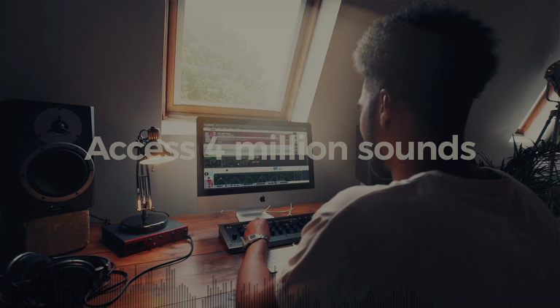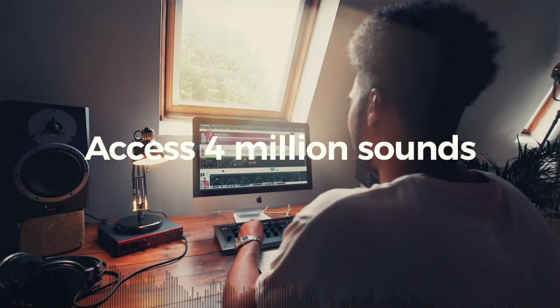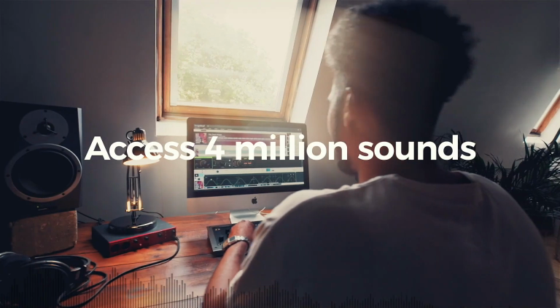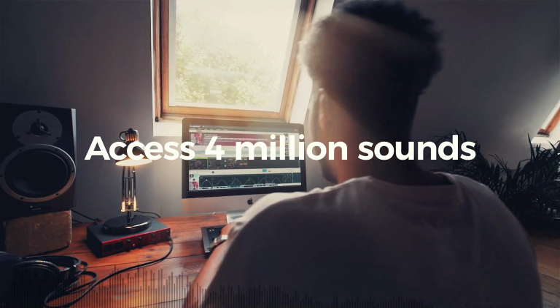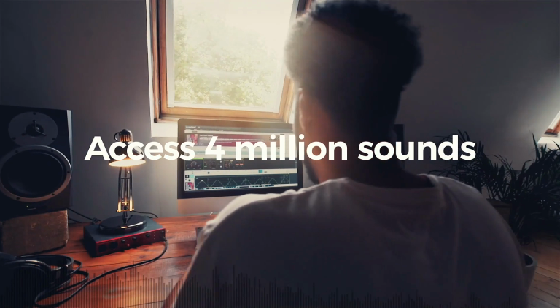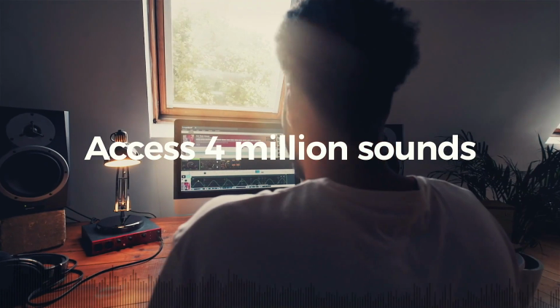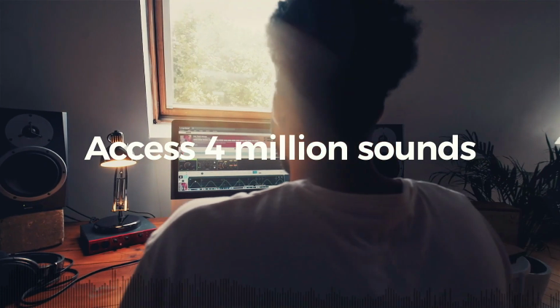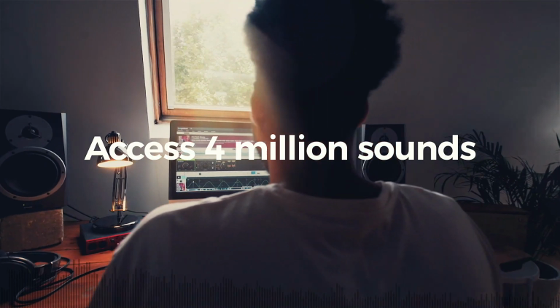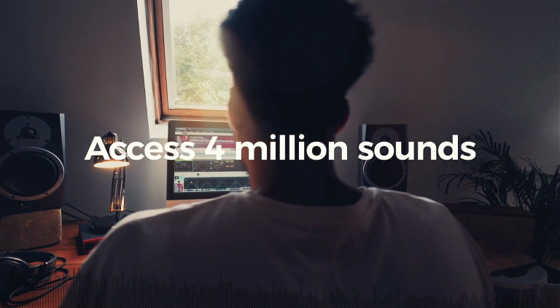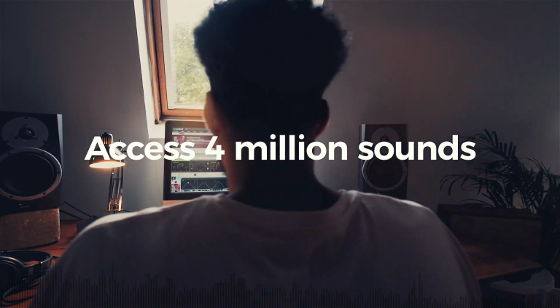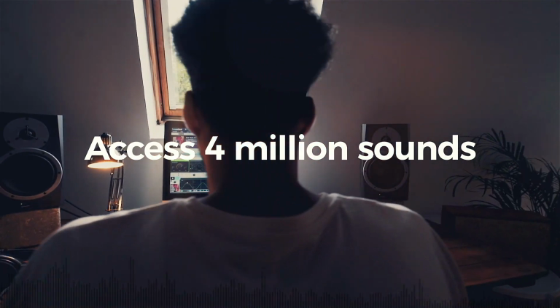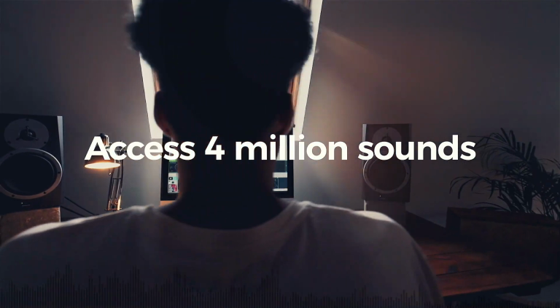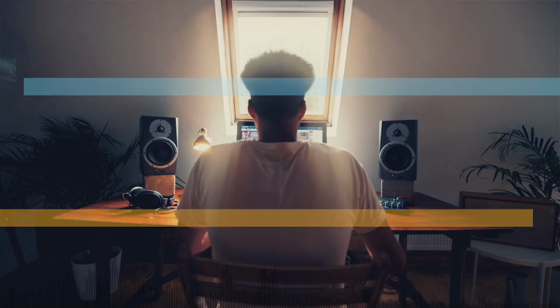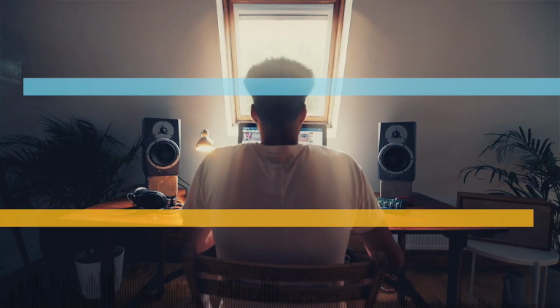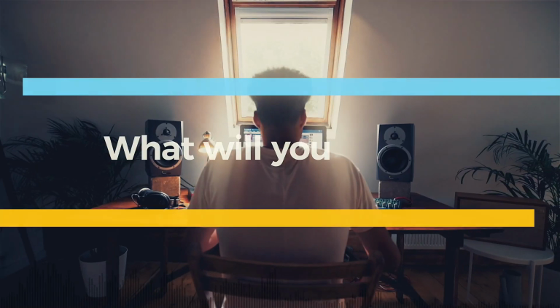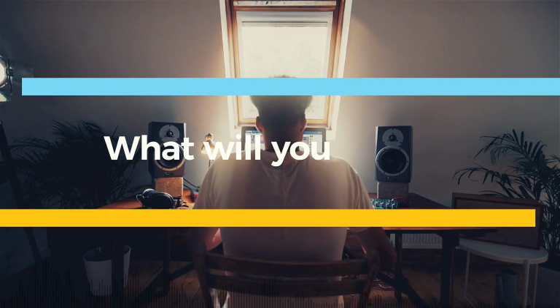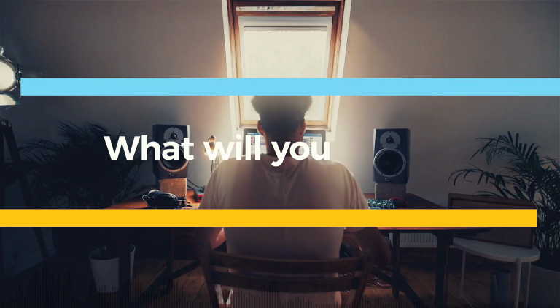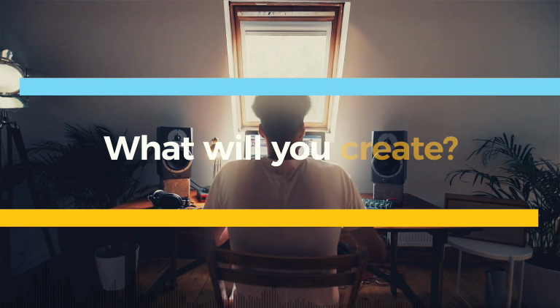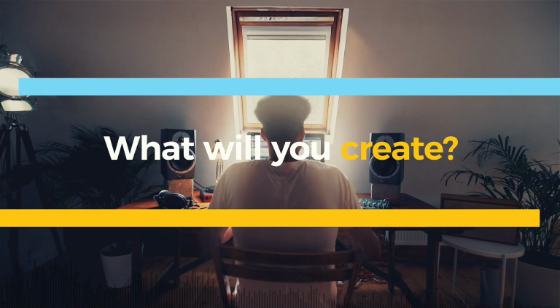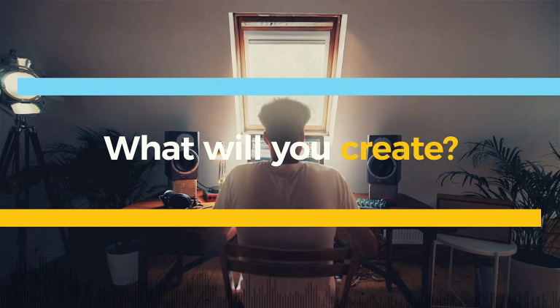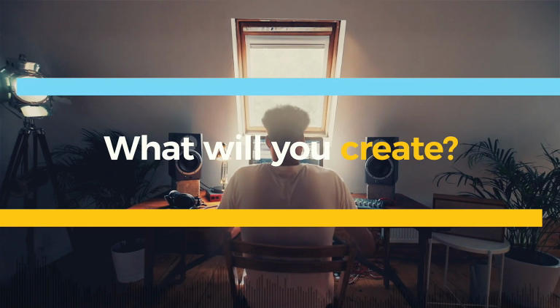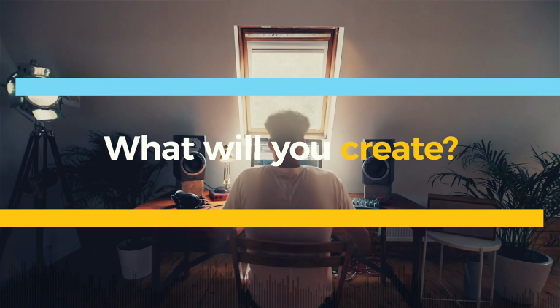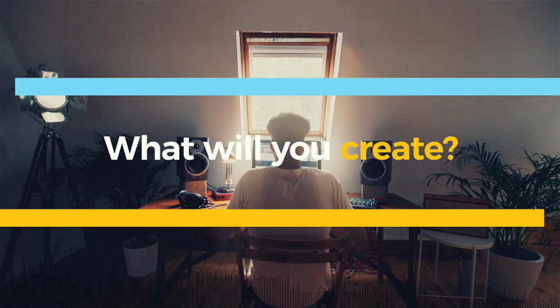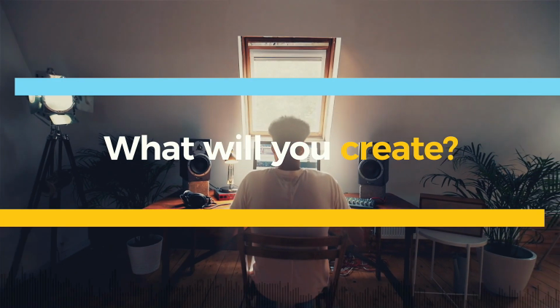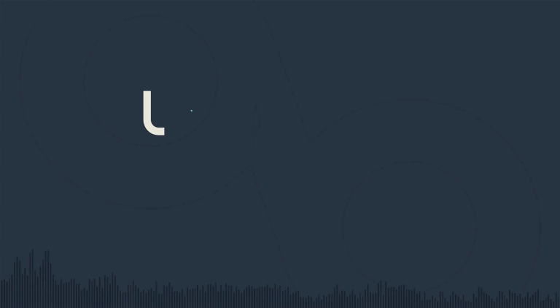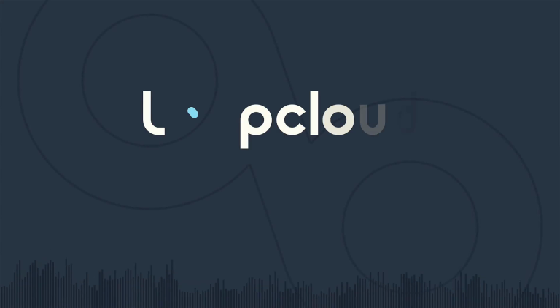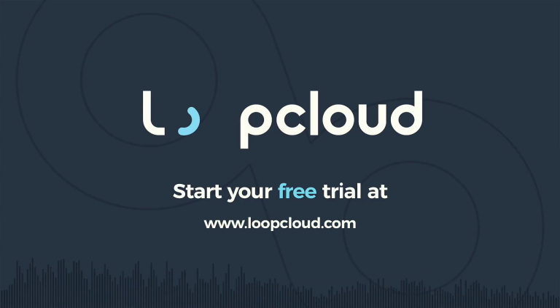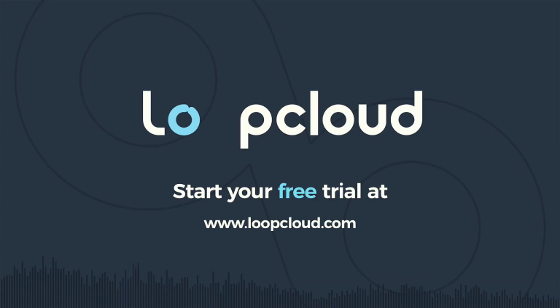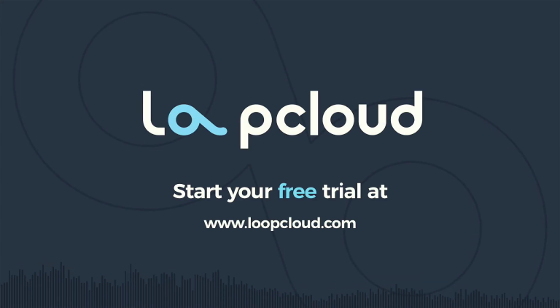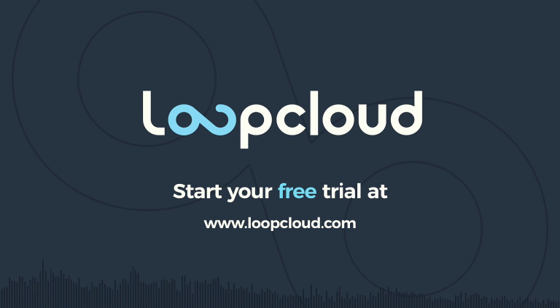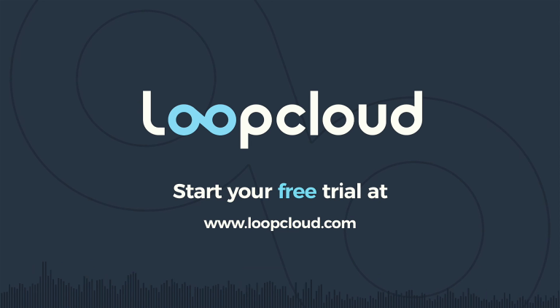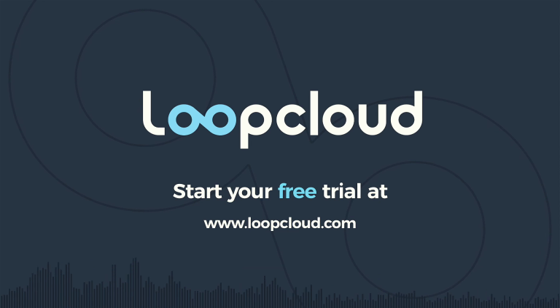With 4 million sounds, what will you create? Take the free trial today.